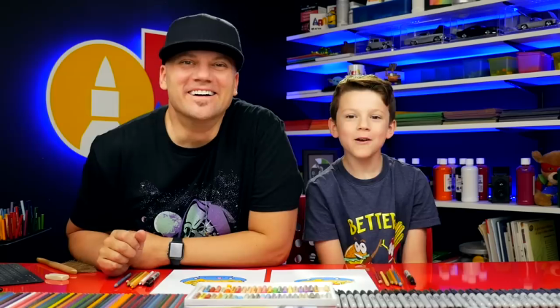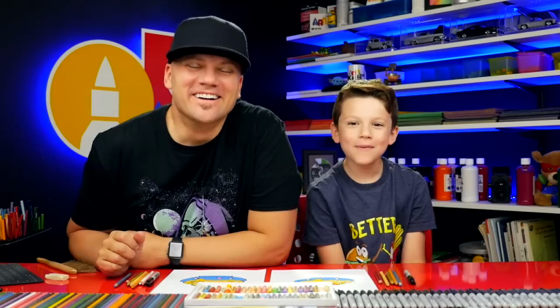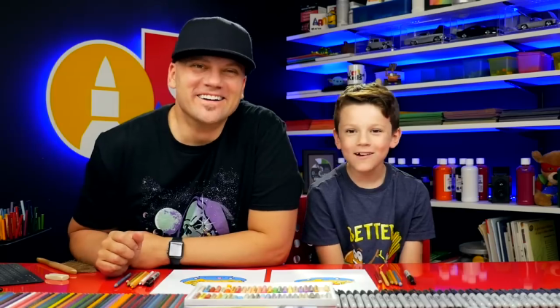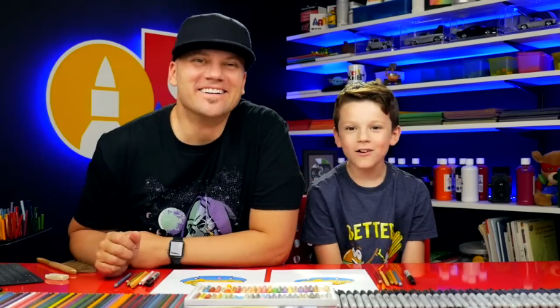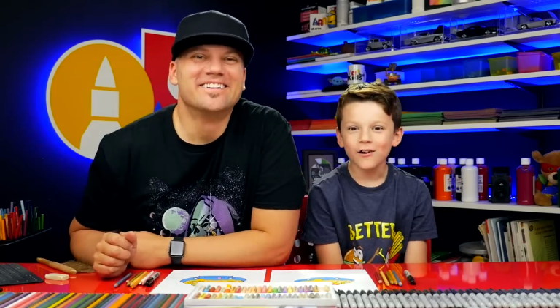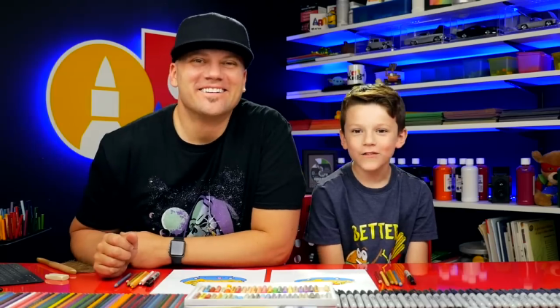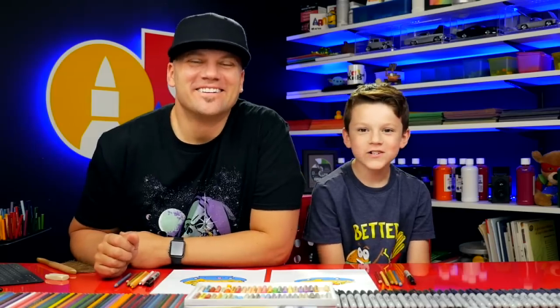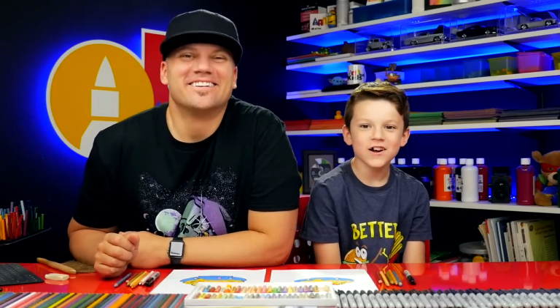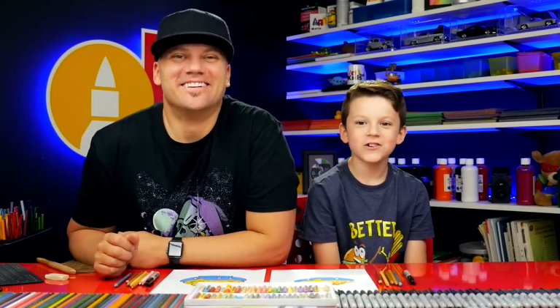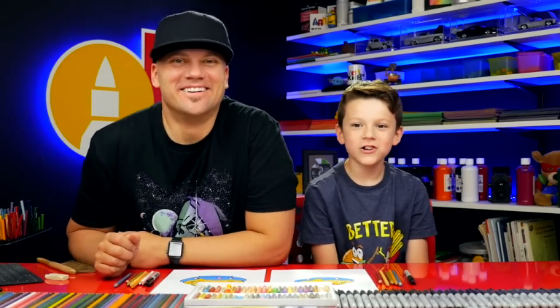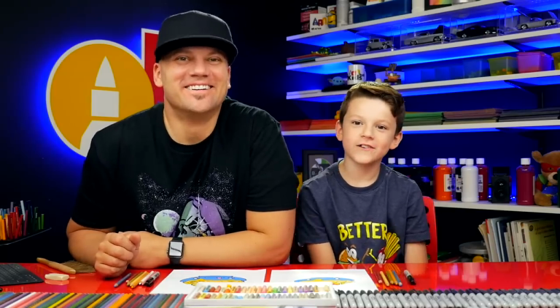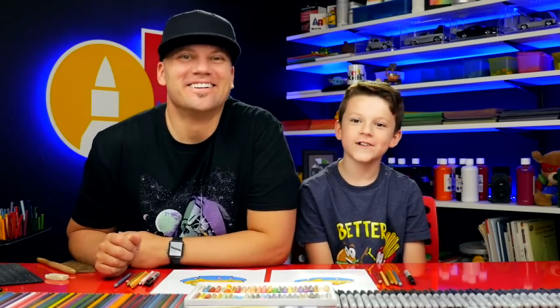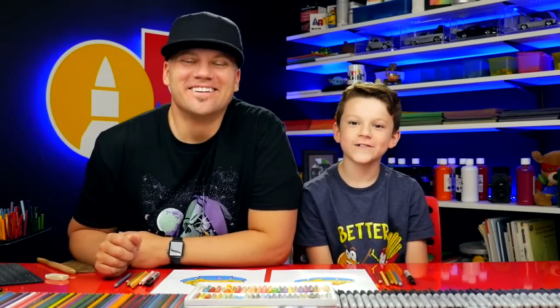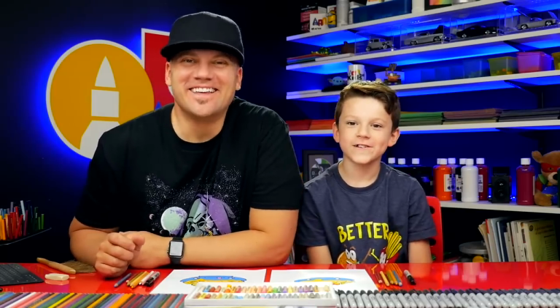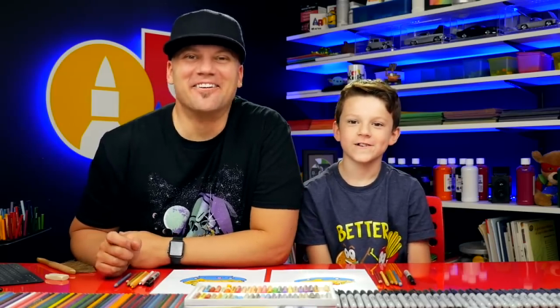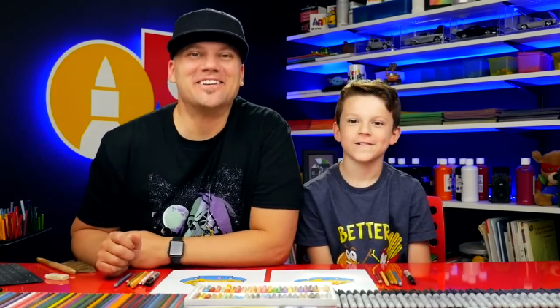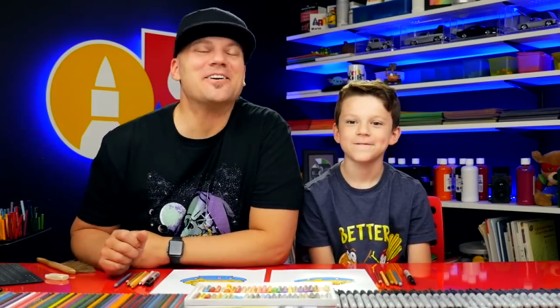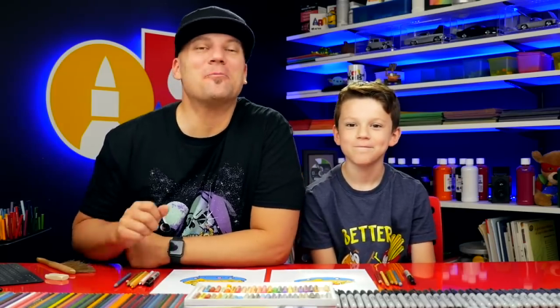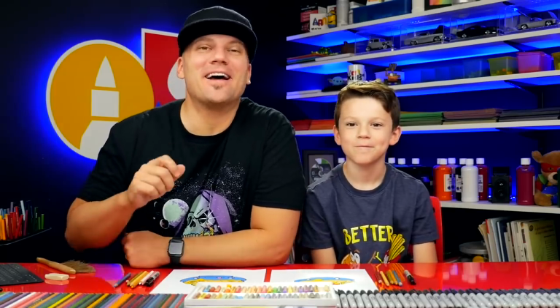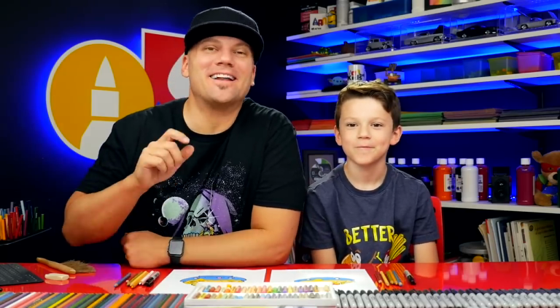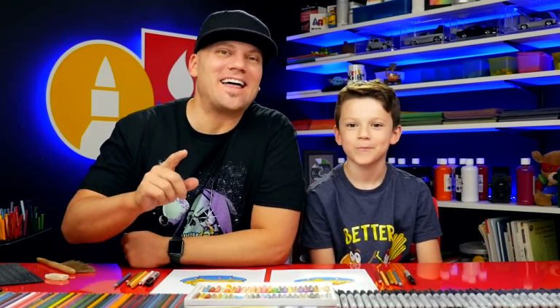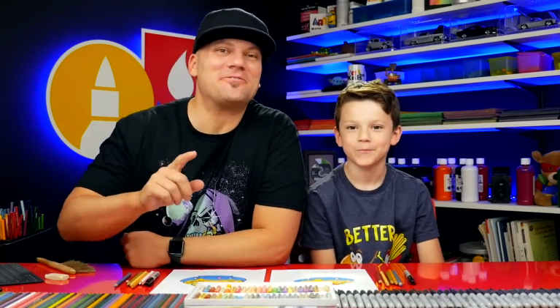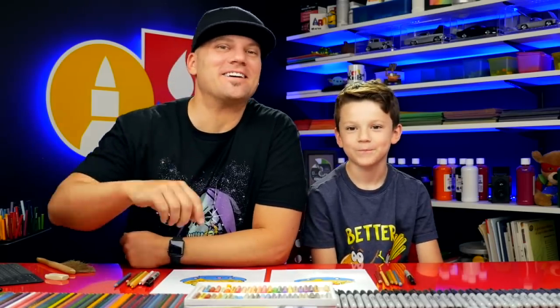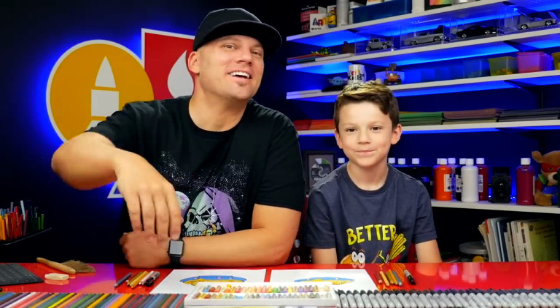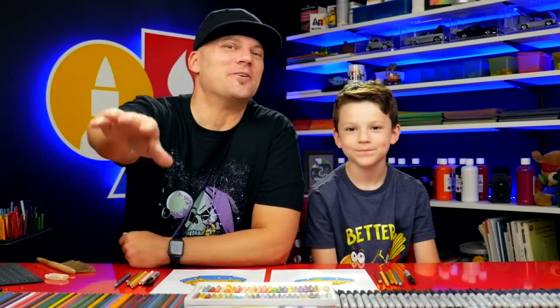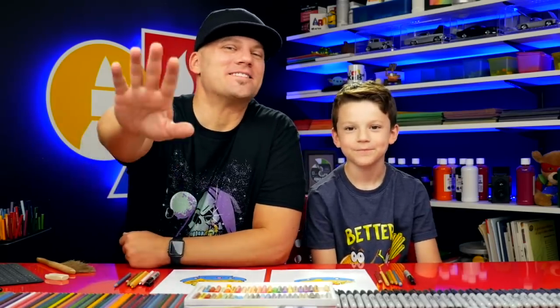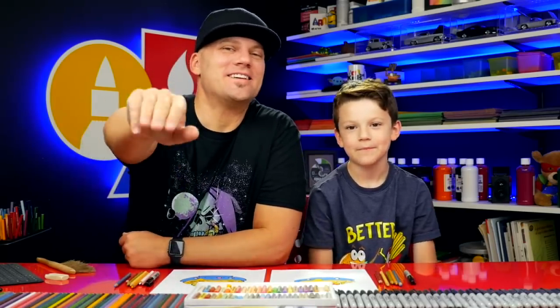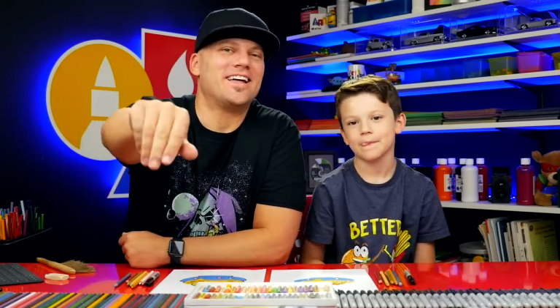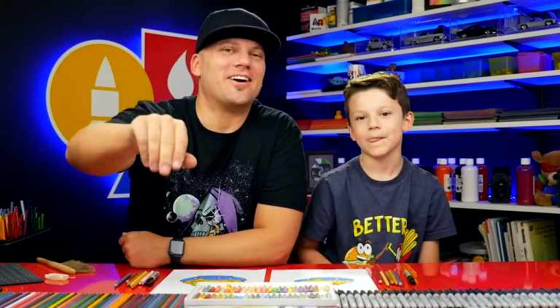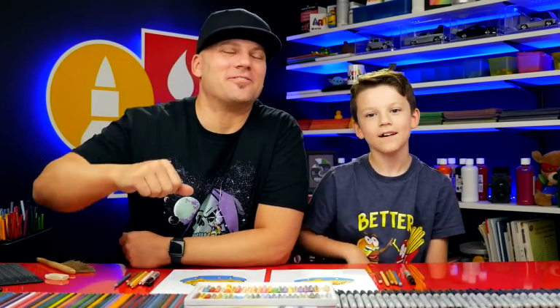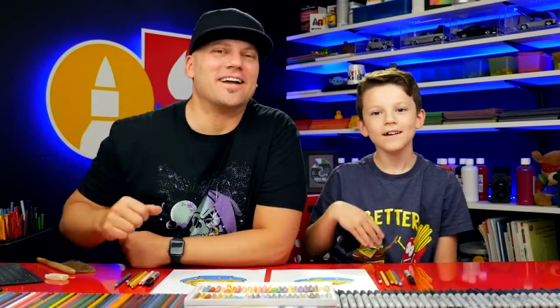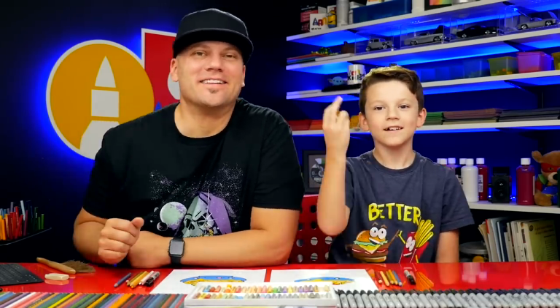We hope you had a lot of fun drawing your nachos. We'll see you later, our friends. Goodbye.